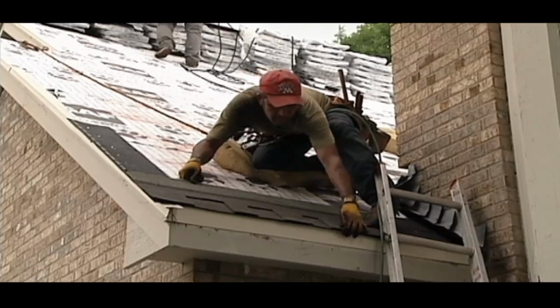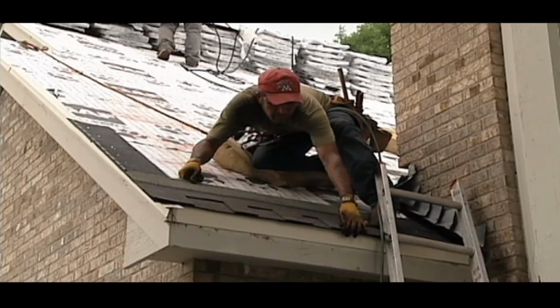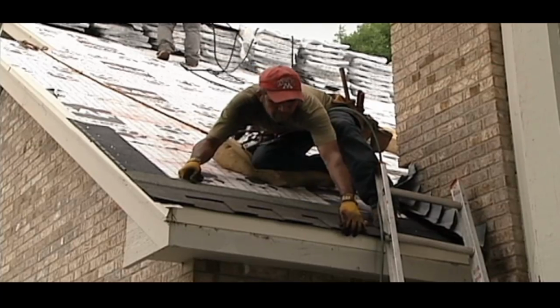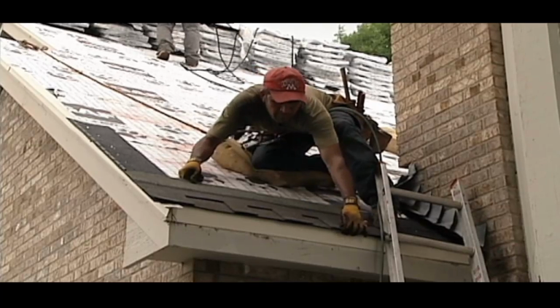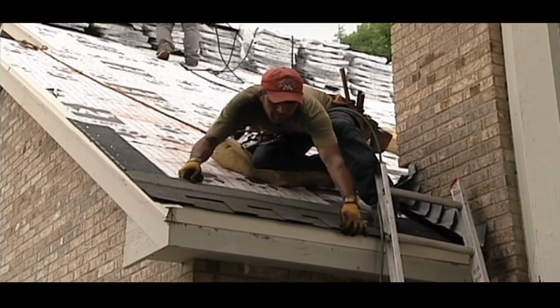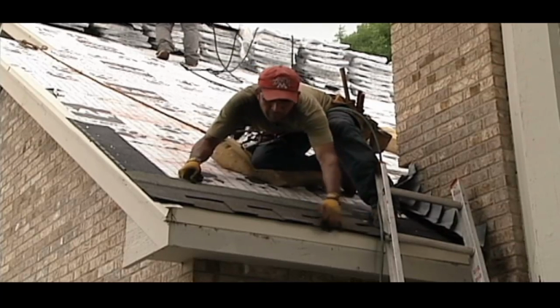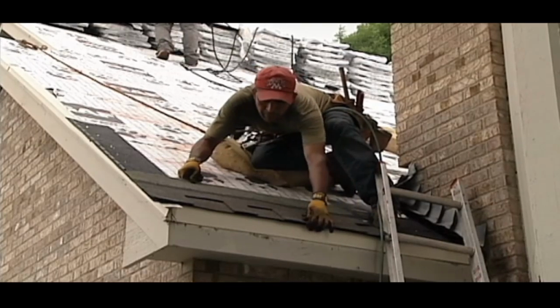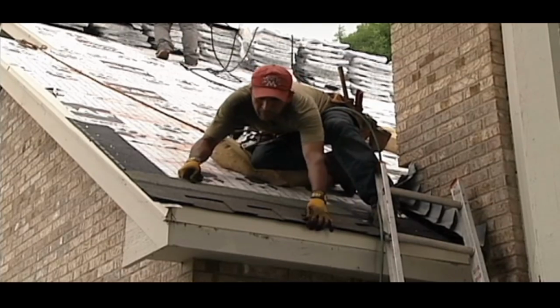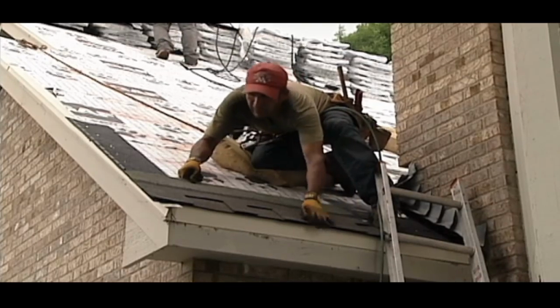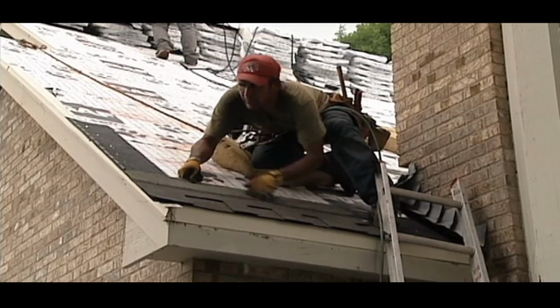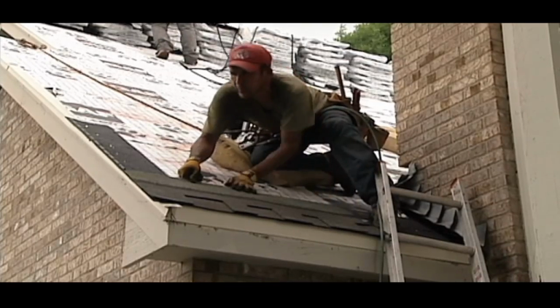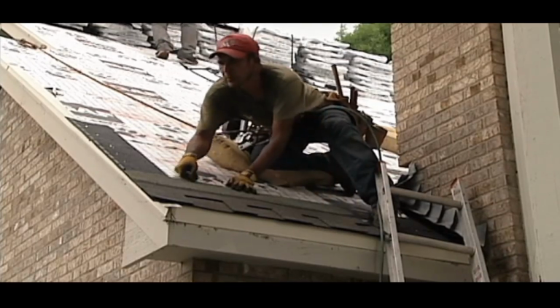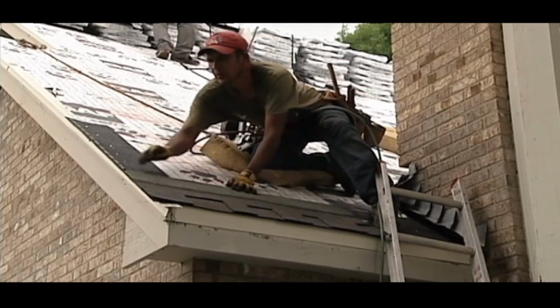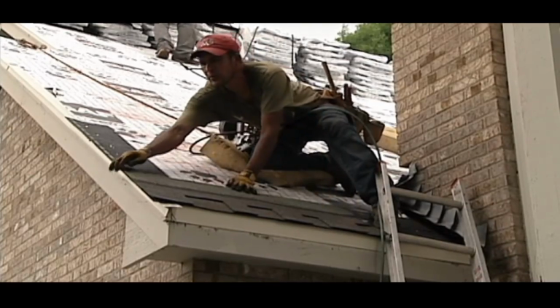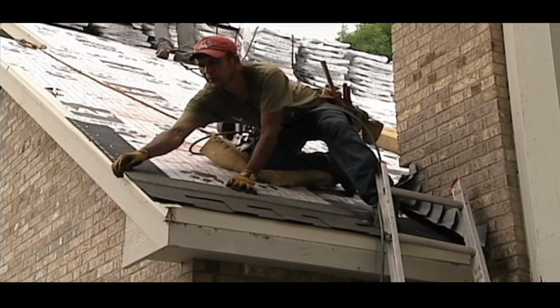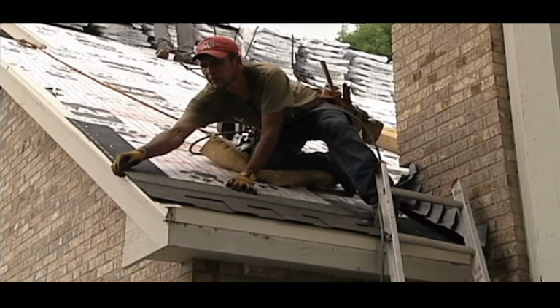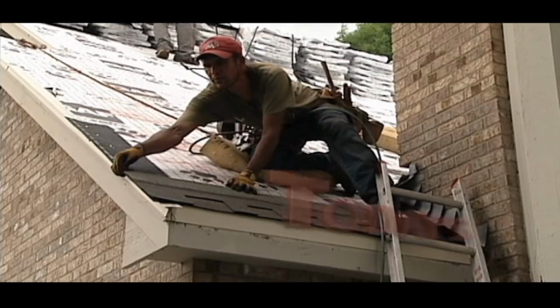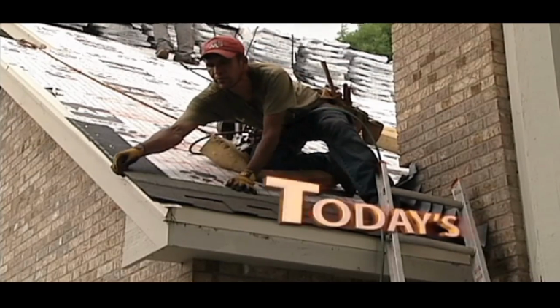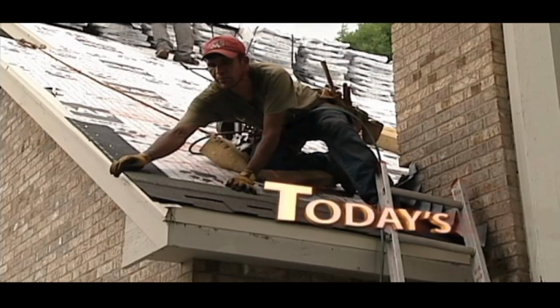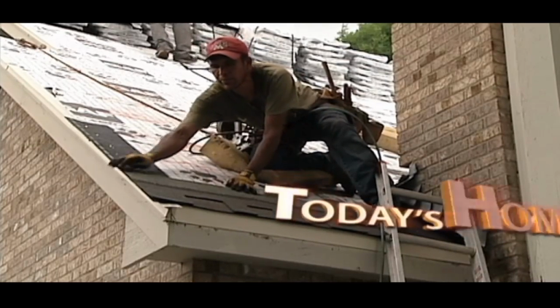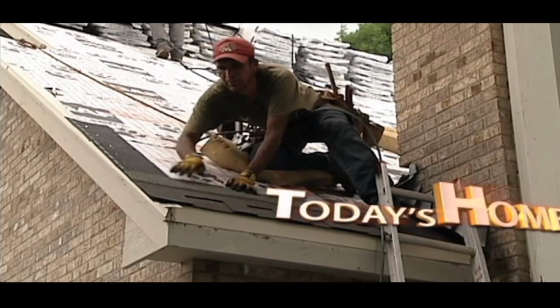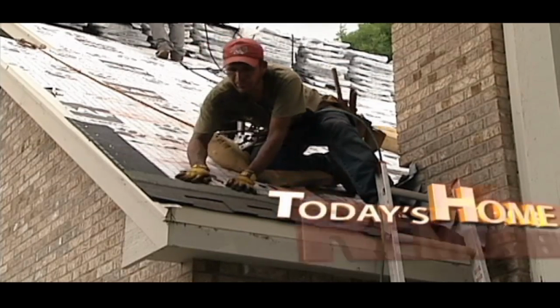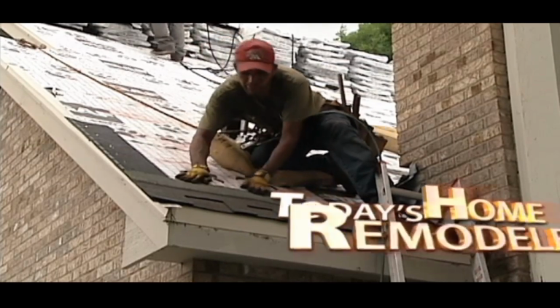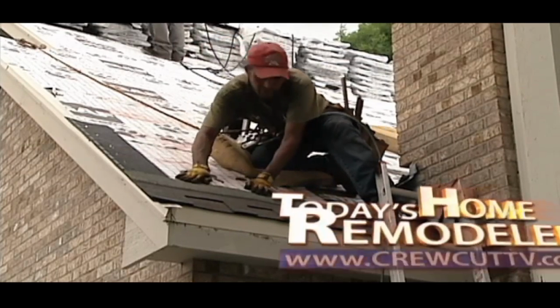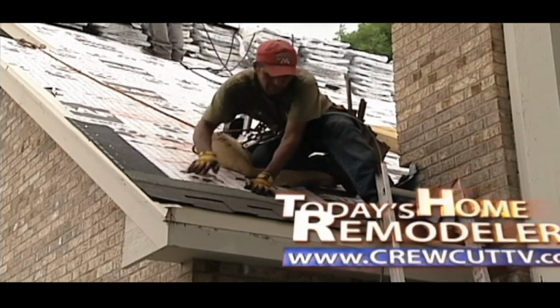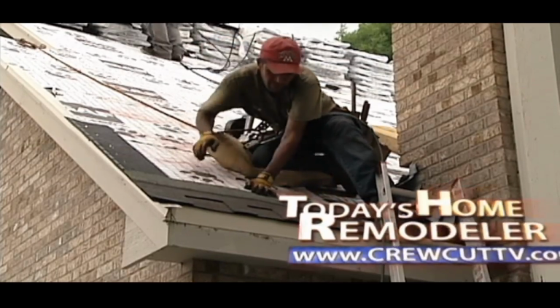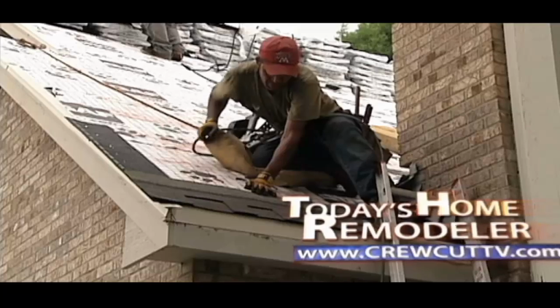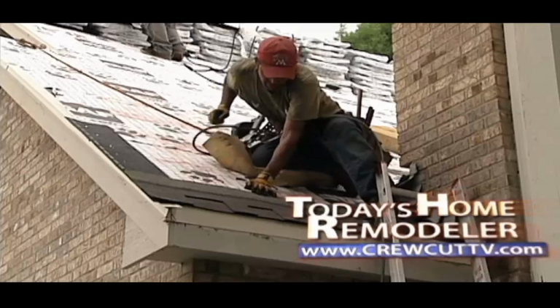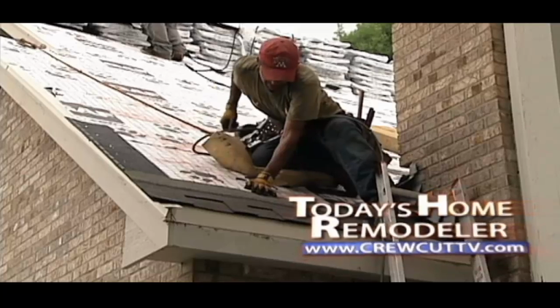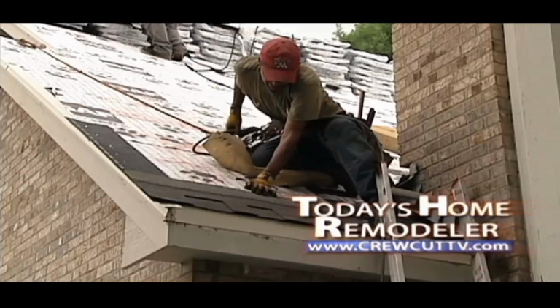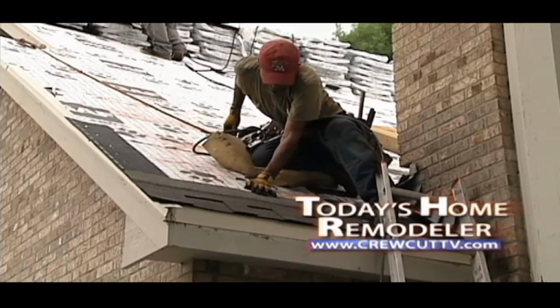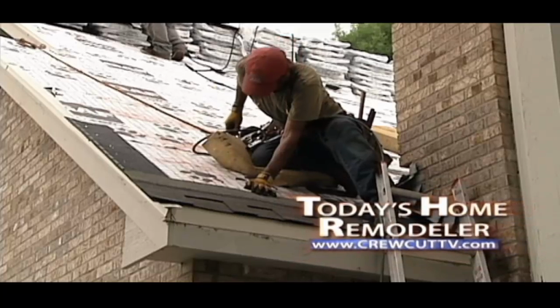Stick around. We'll continue with our roofing project next, here on Today's Home Remodeler.